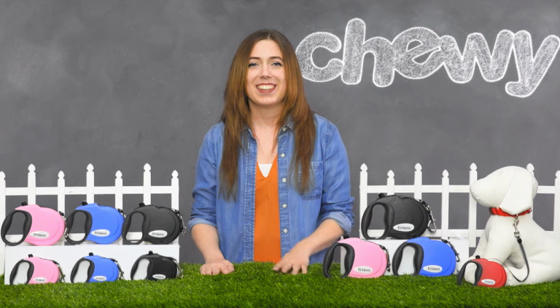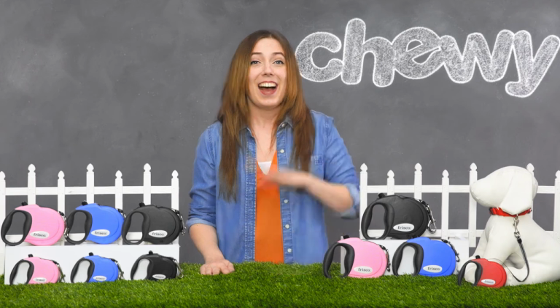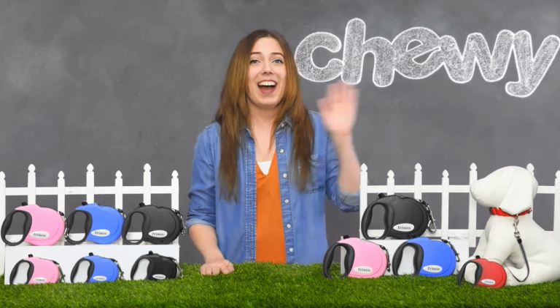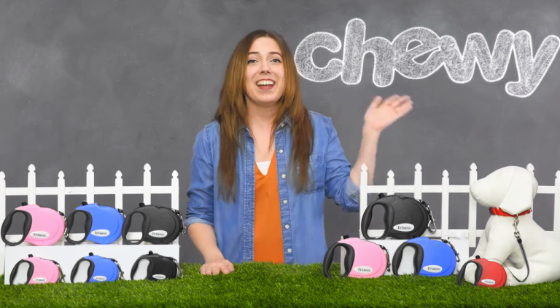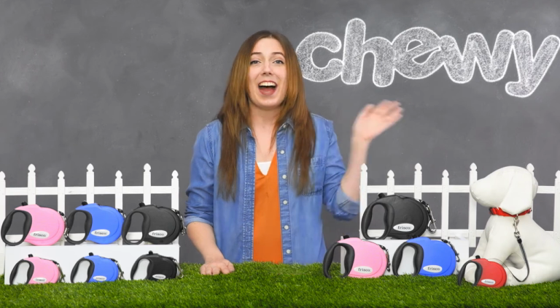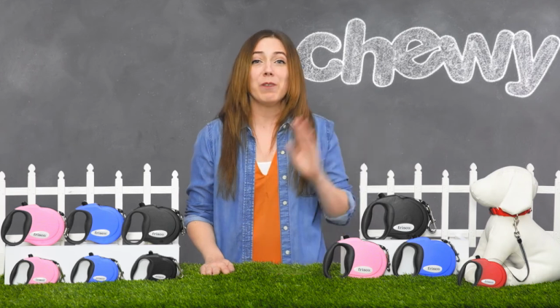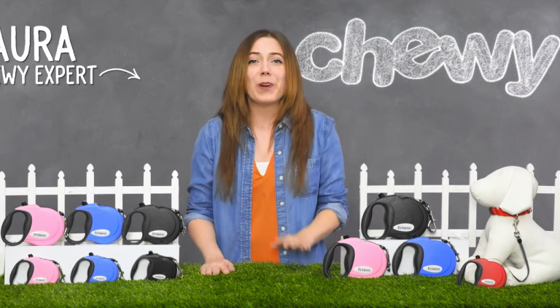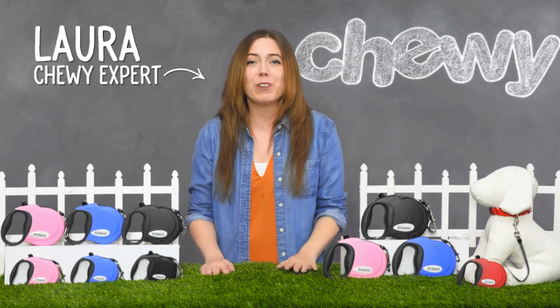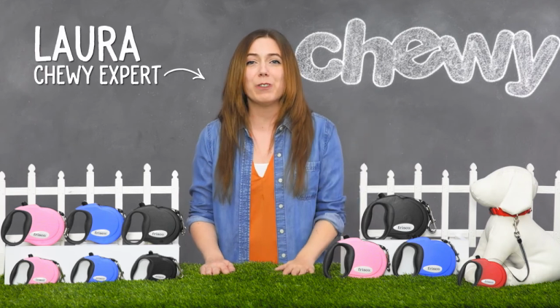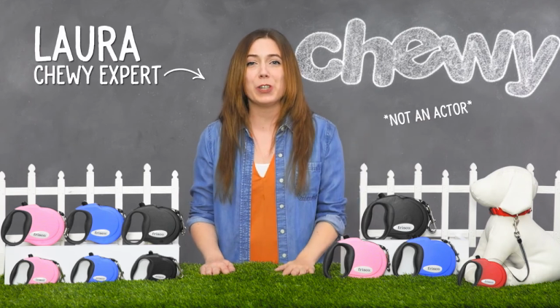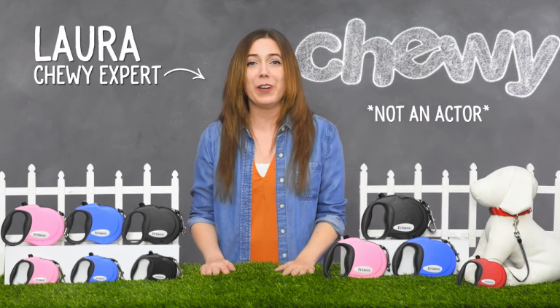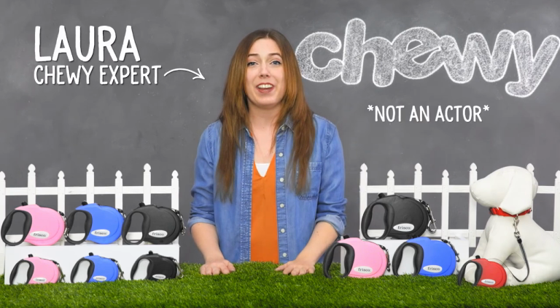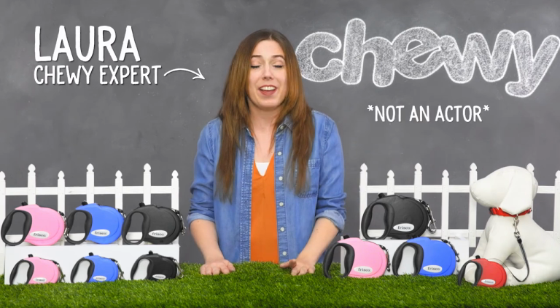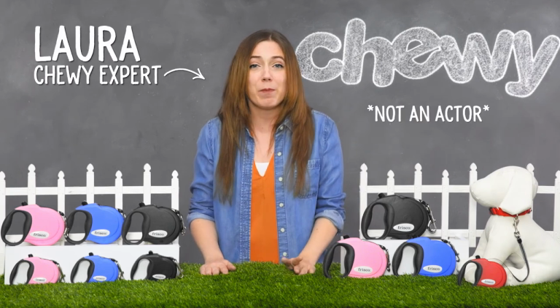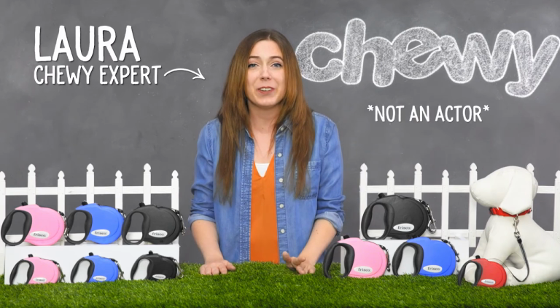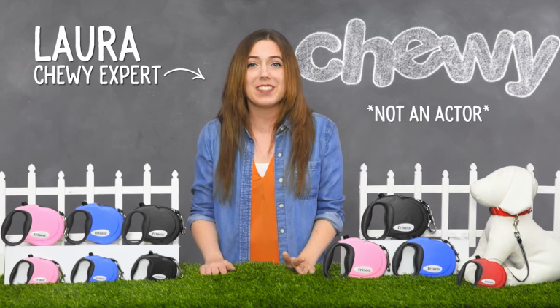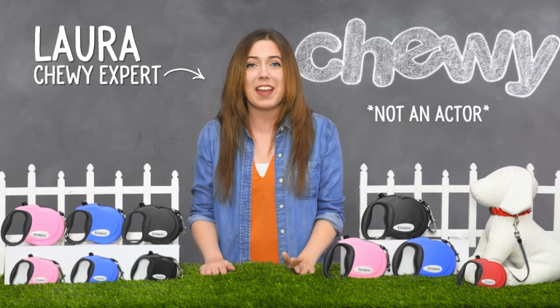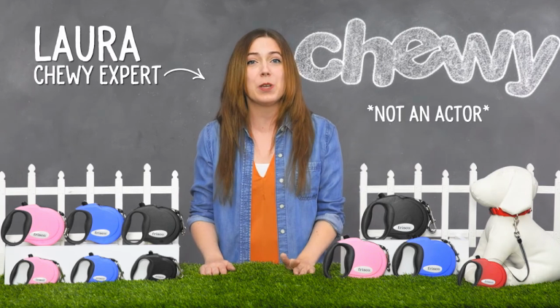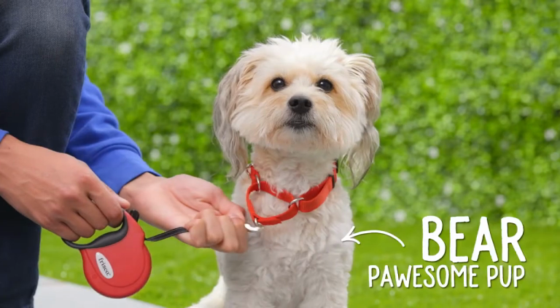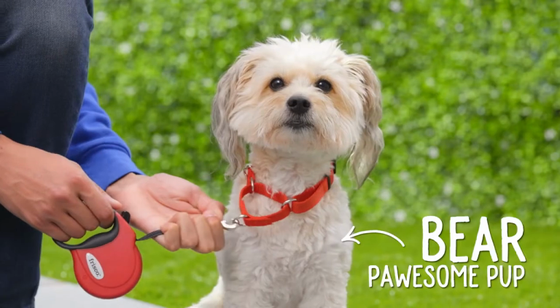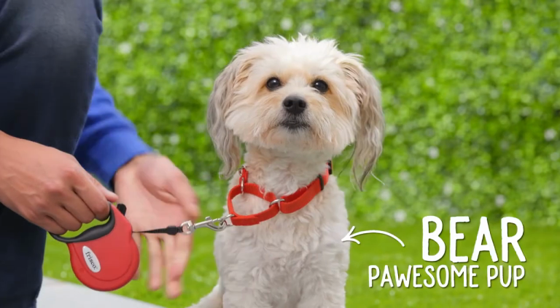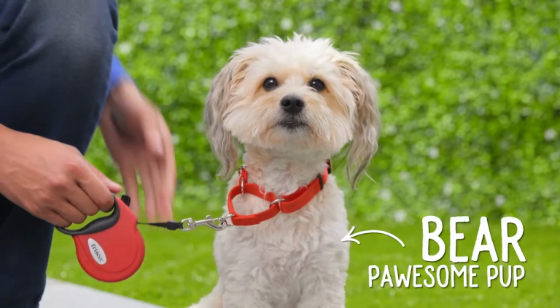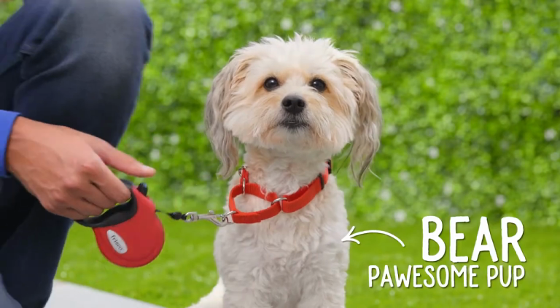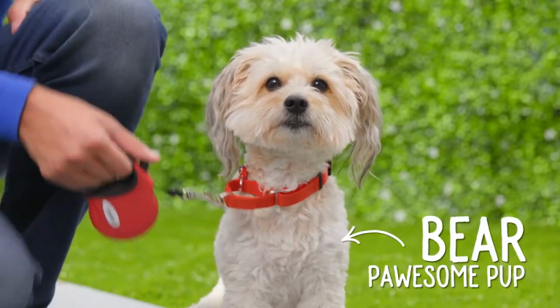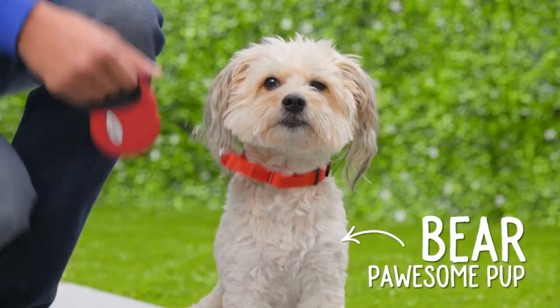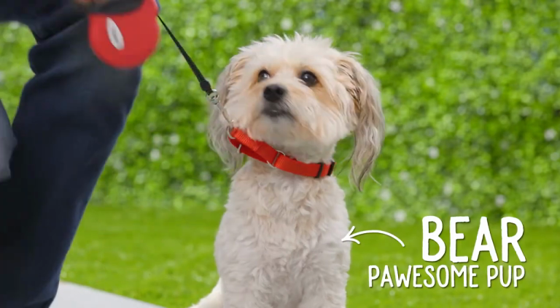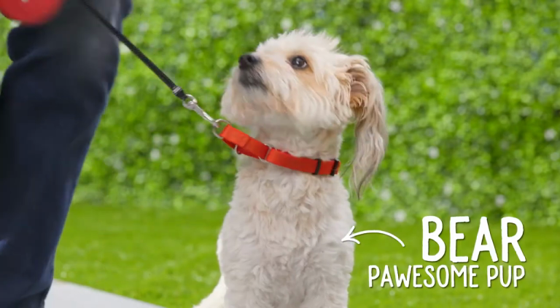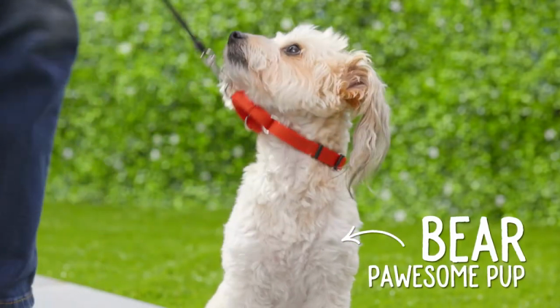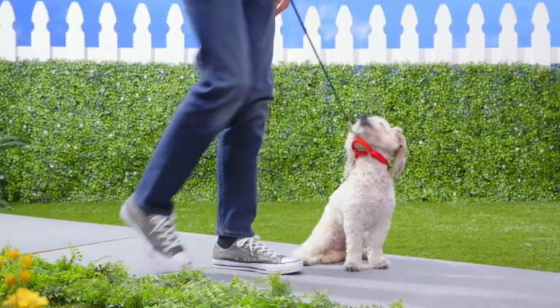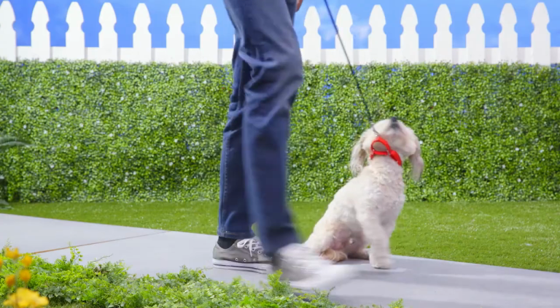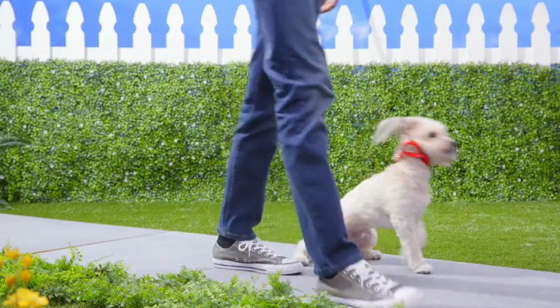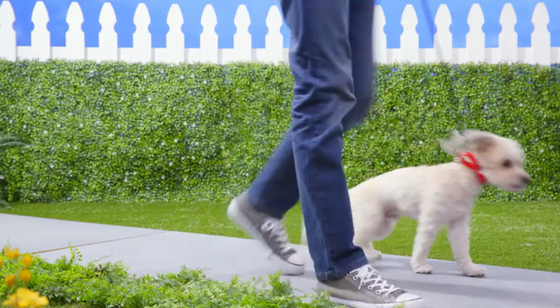Hi, I'm Laura from Chewy, and I'm here to take your pup on a stroll with Frisco Retractable Leashes.